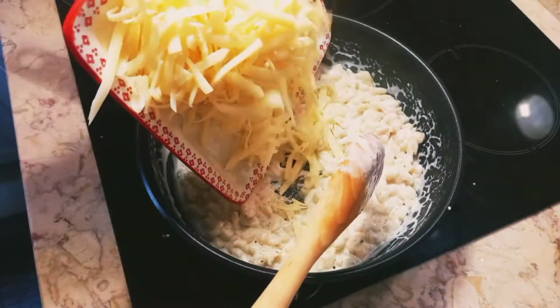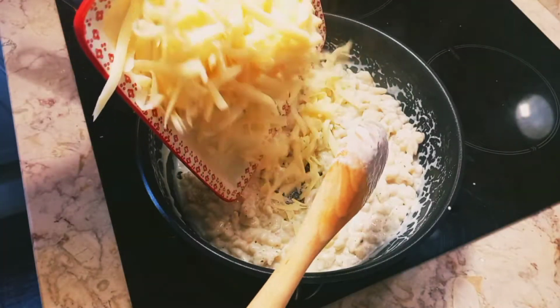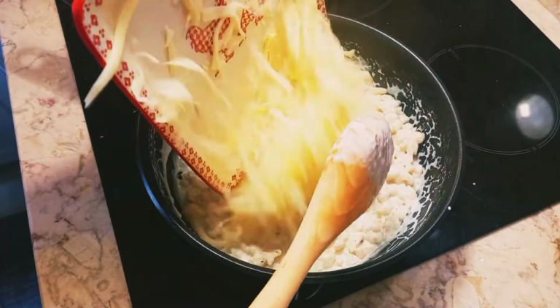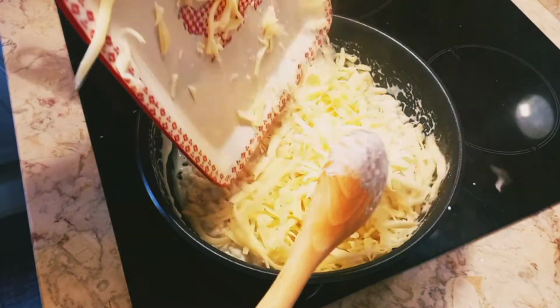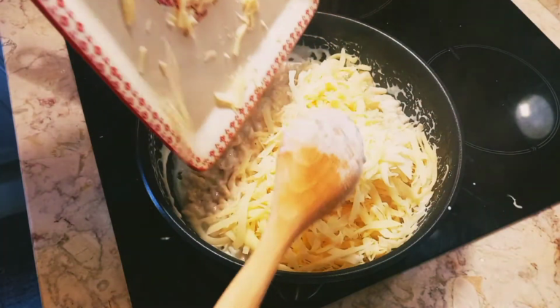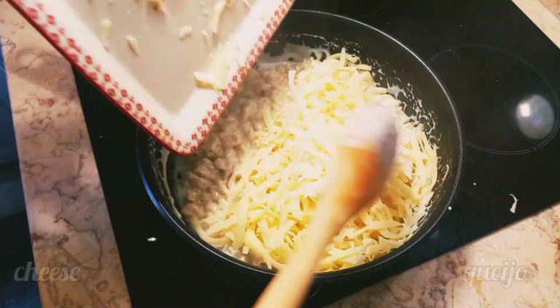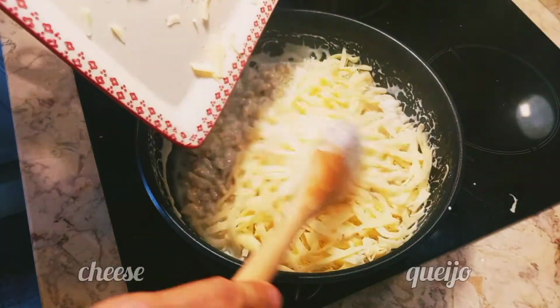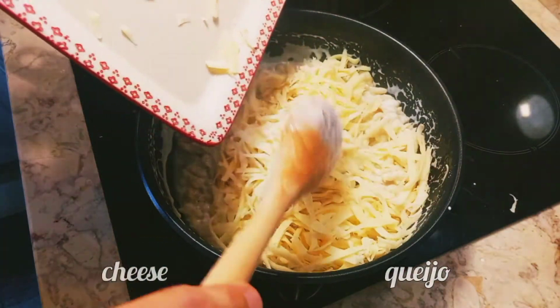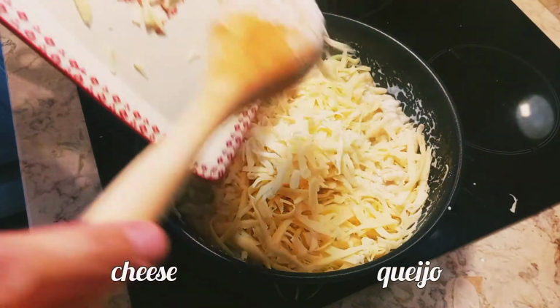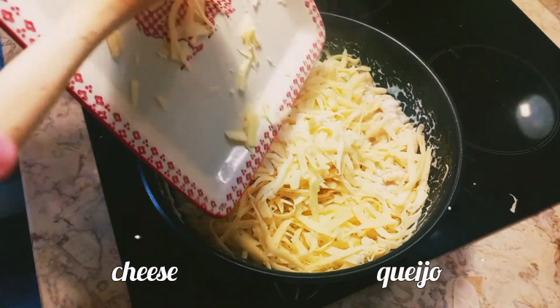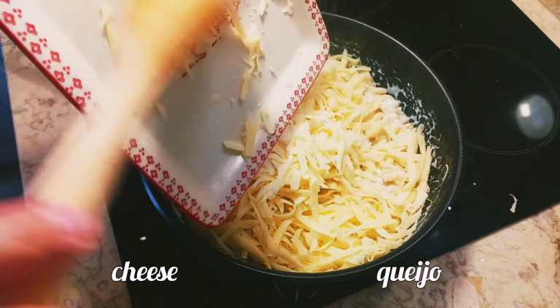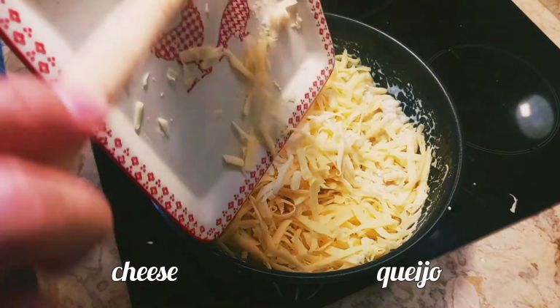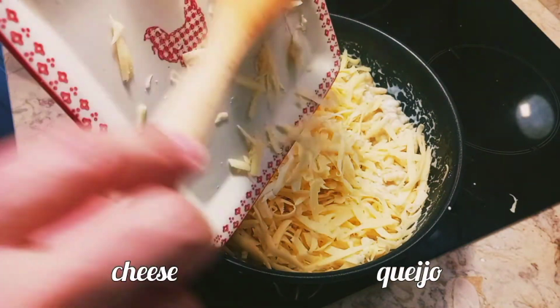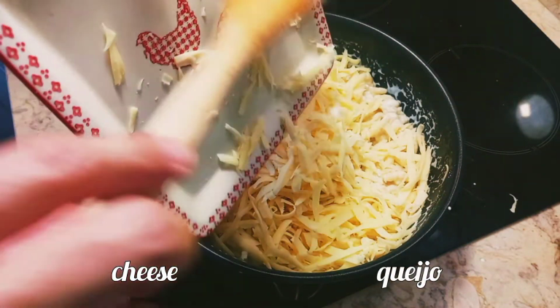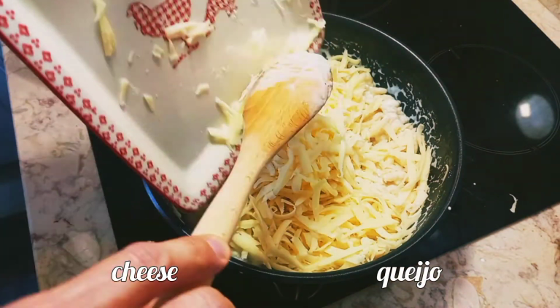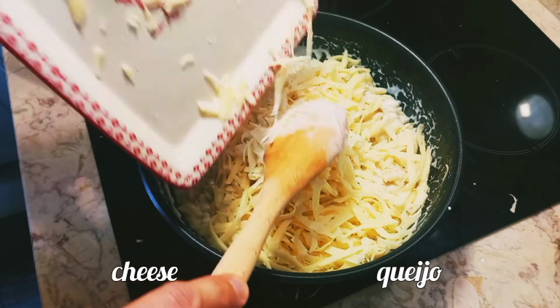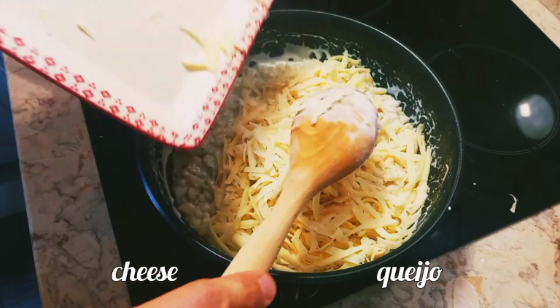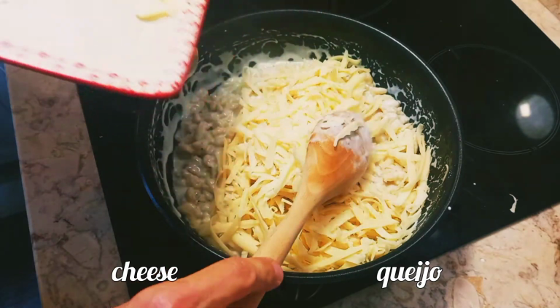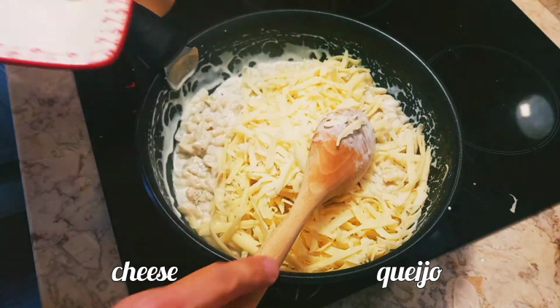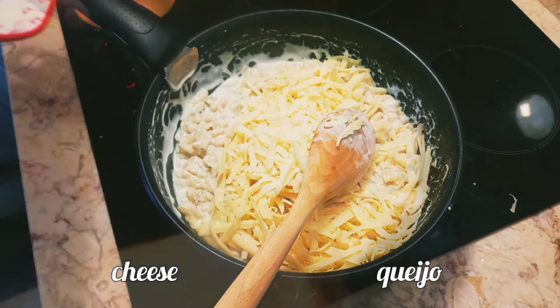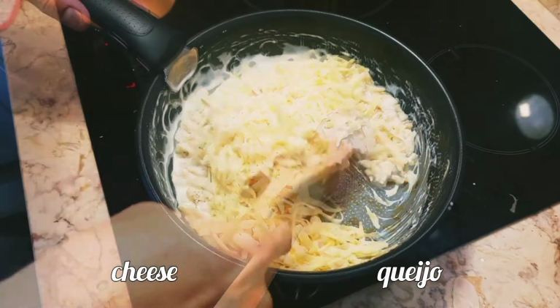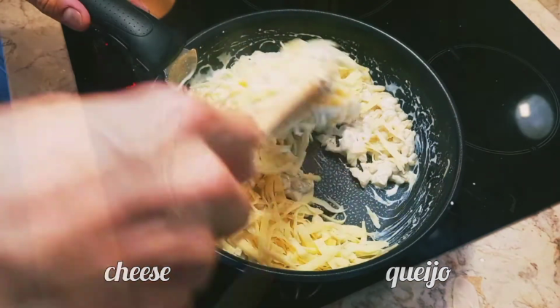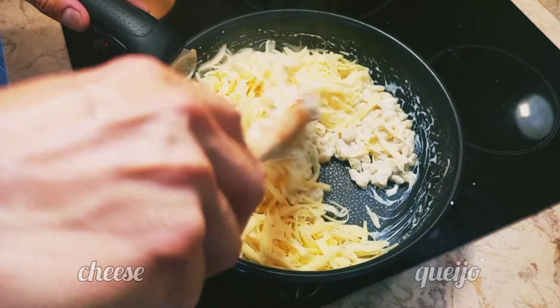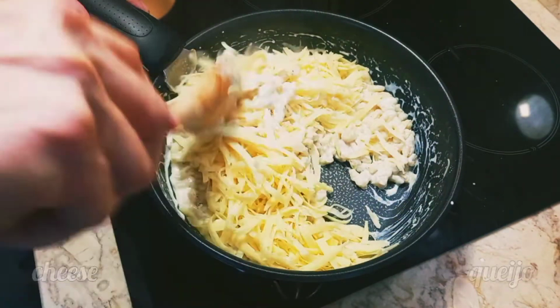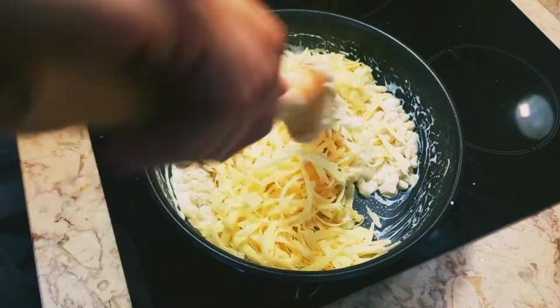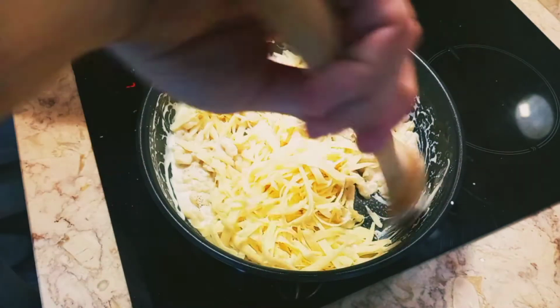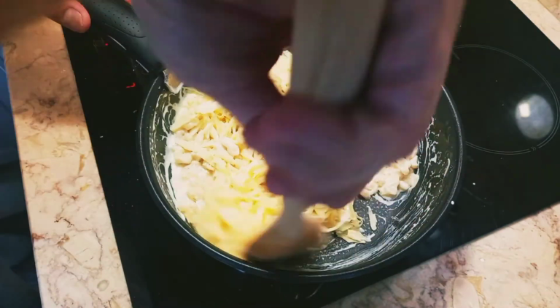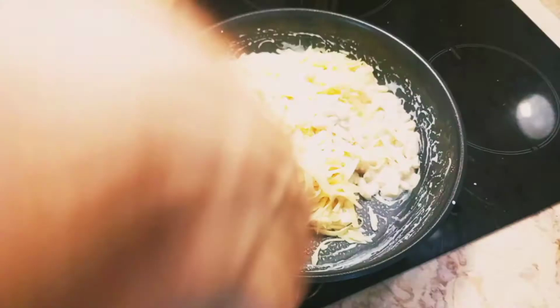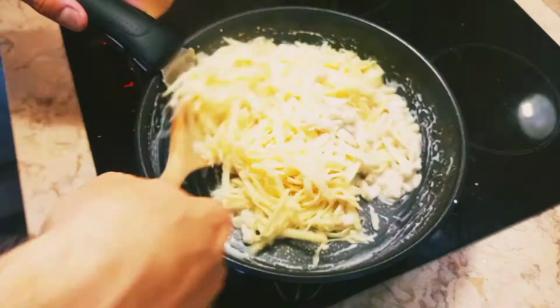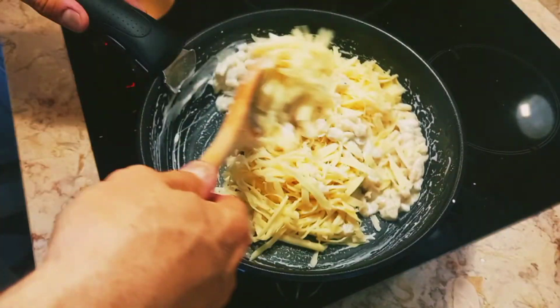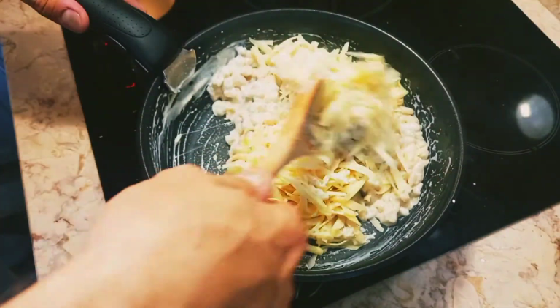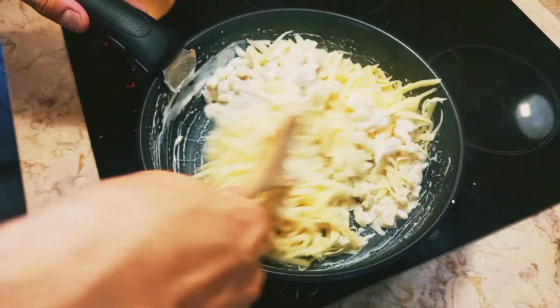Add the cheese, mix well, and cook until the cheese is melted.